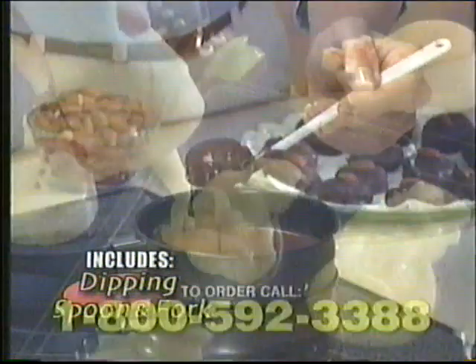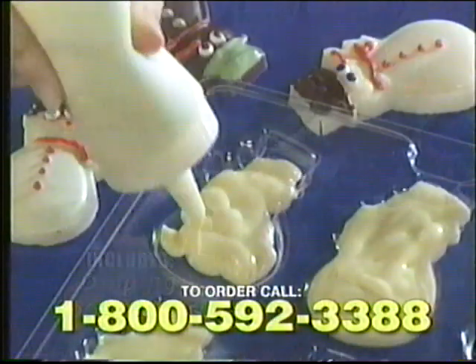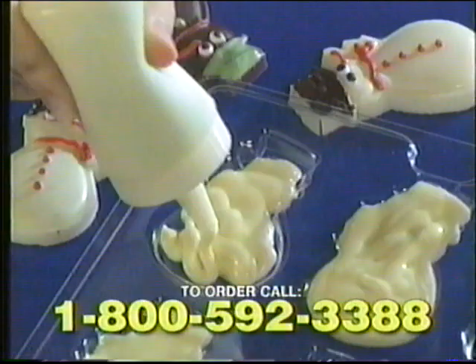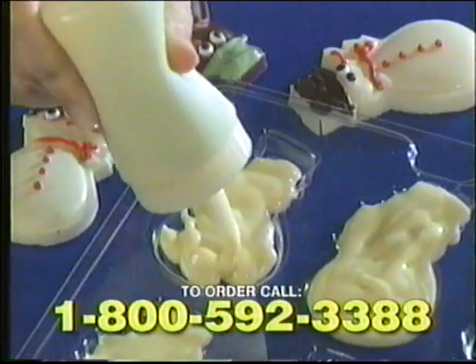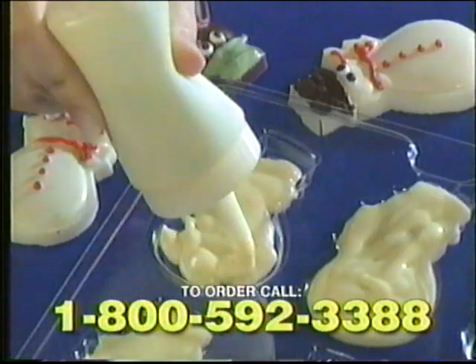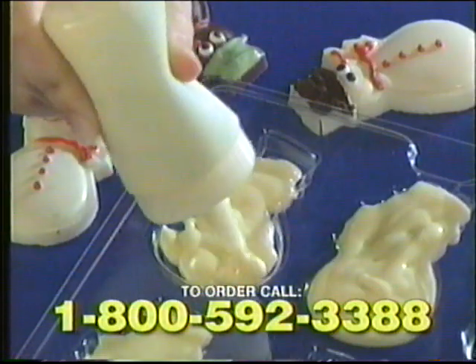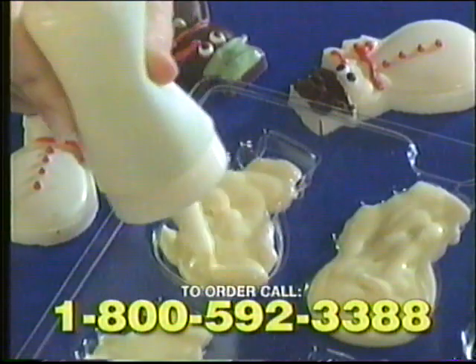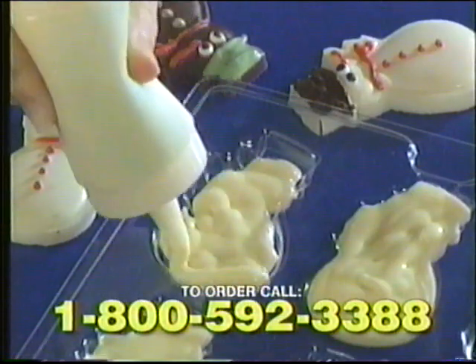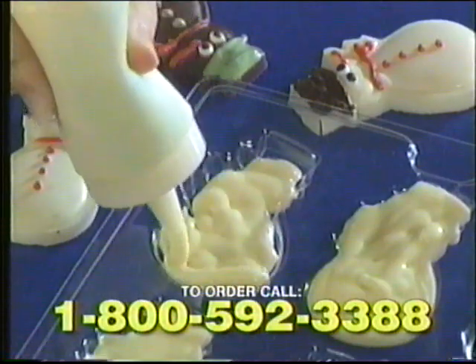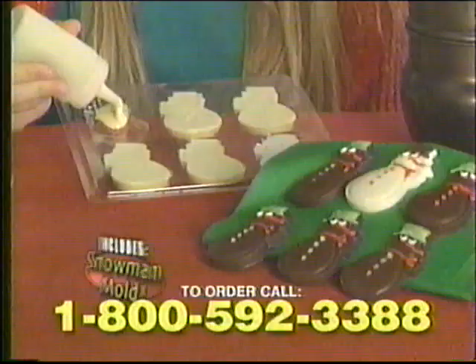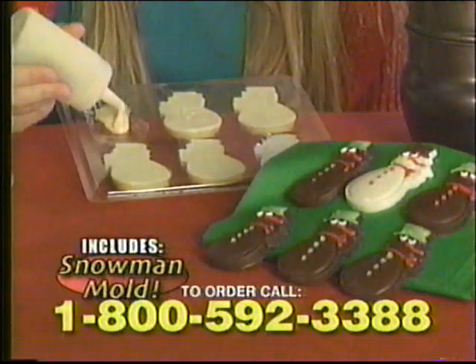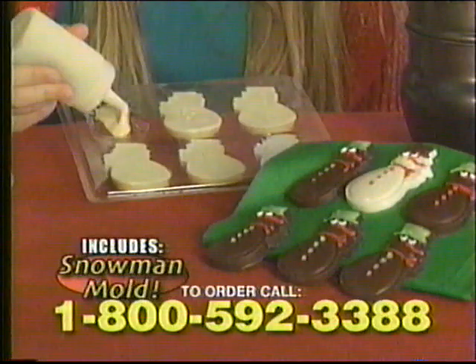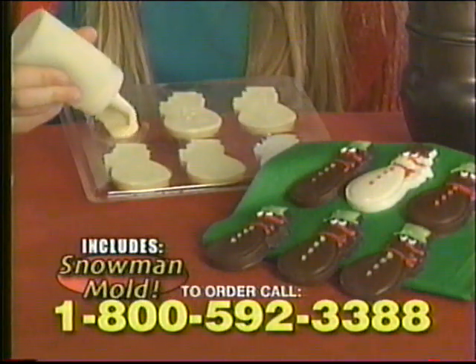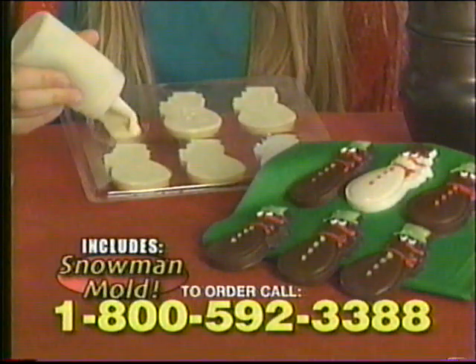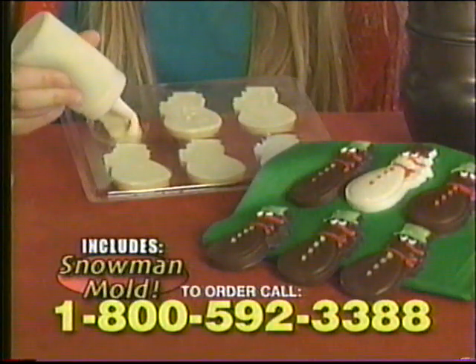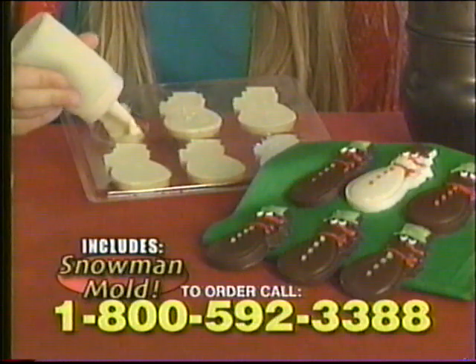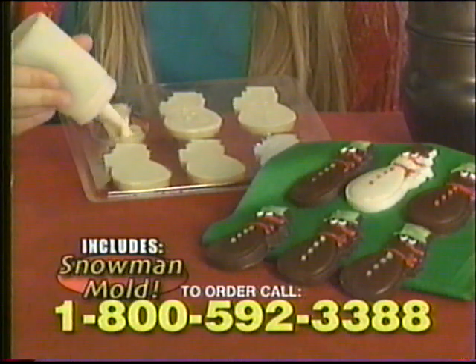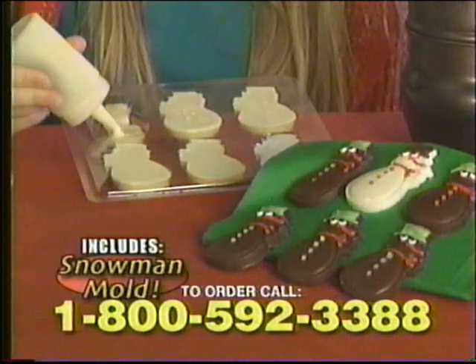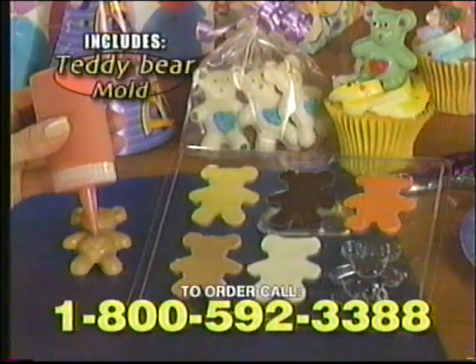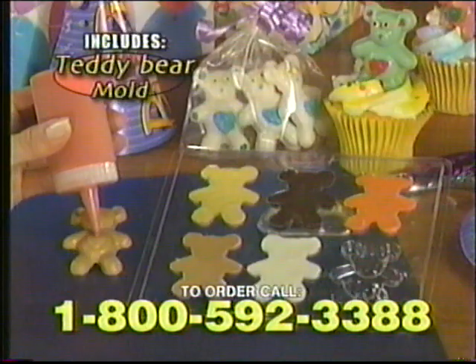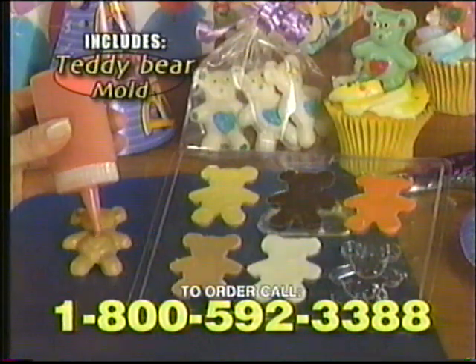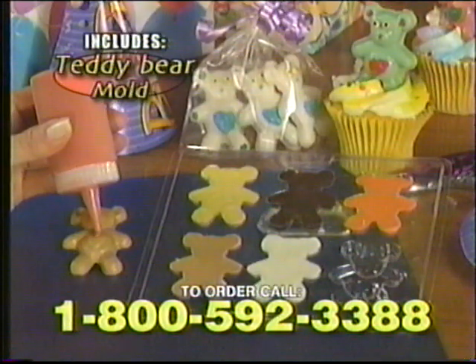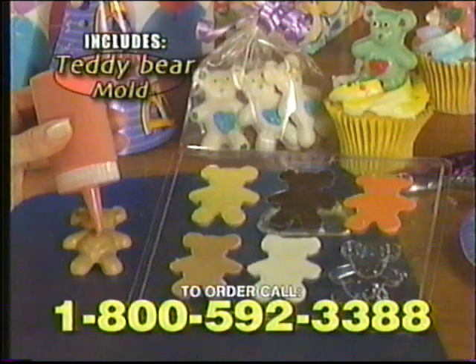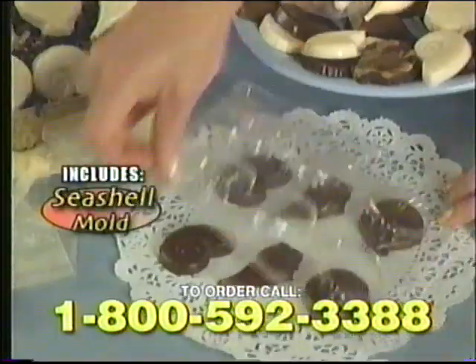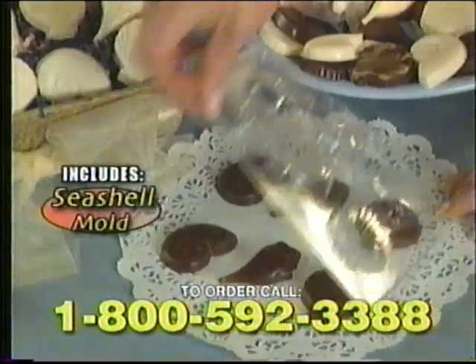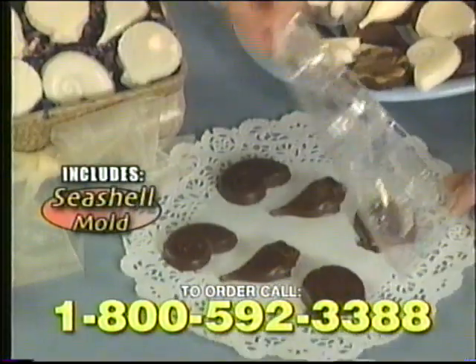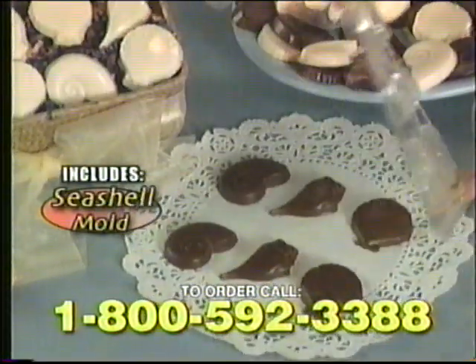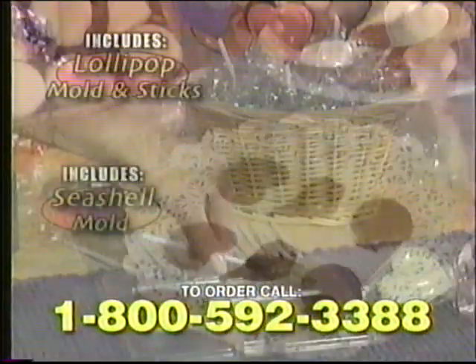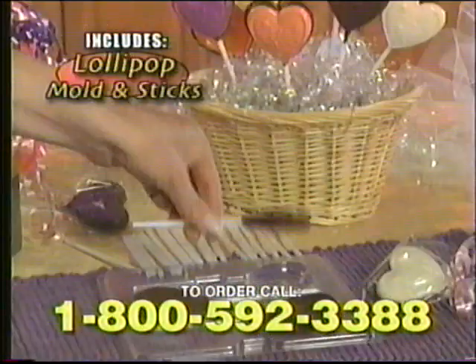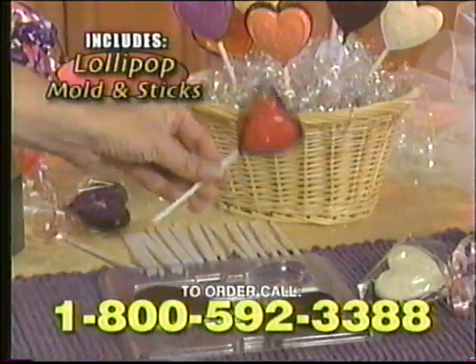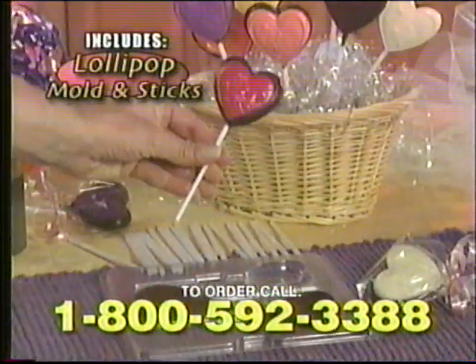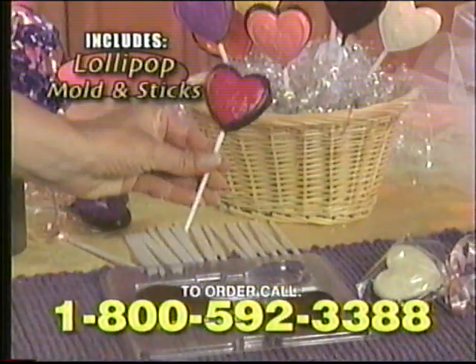And look, fill the designer mold for snowmen during the holidays! Create teddy bears, seashells, lollipops, and more!